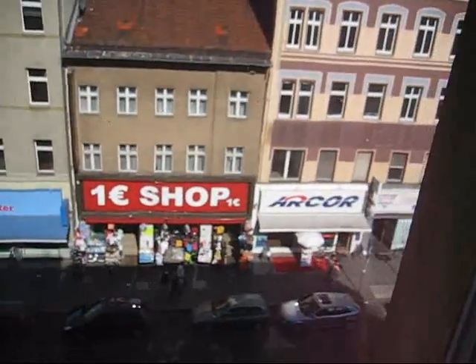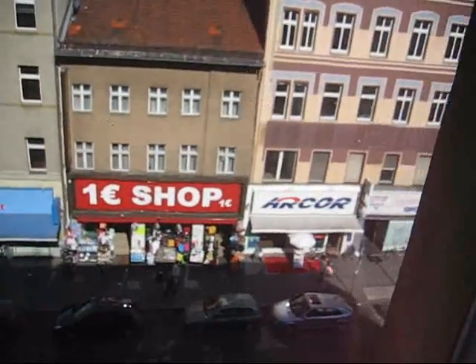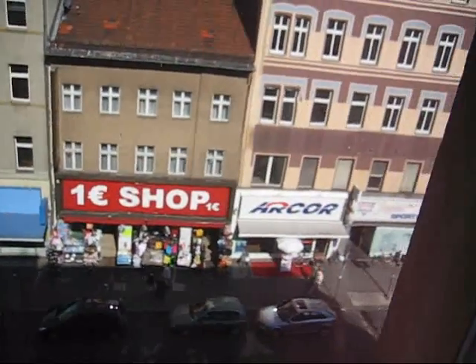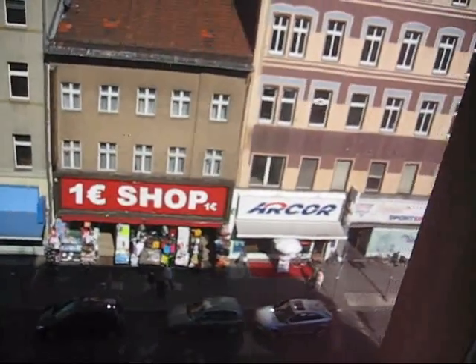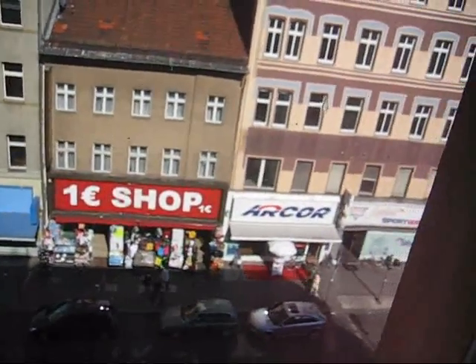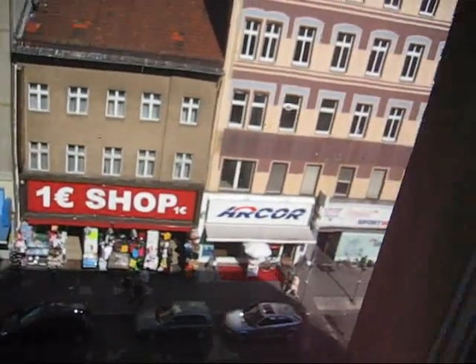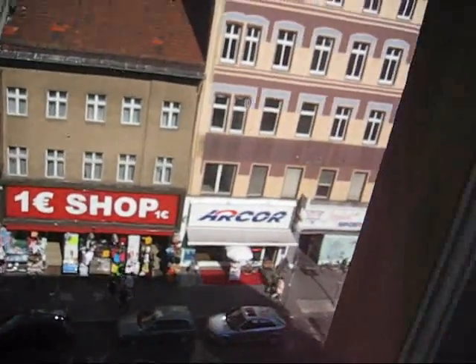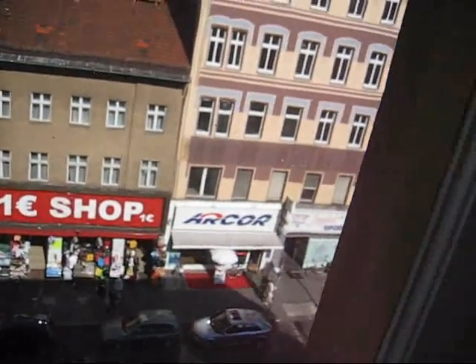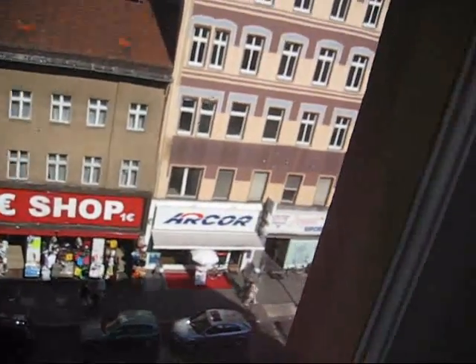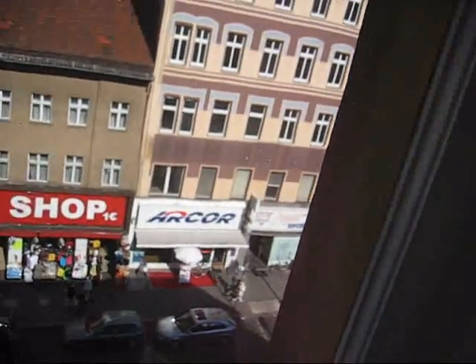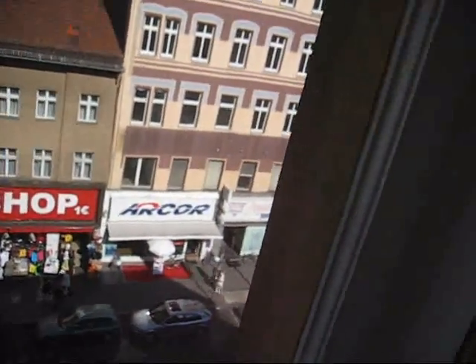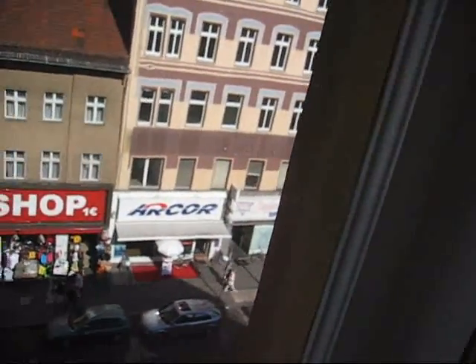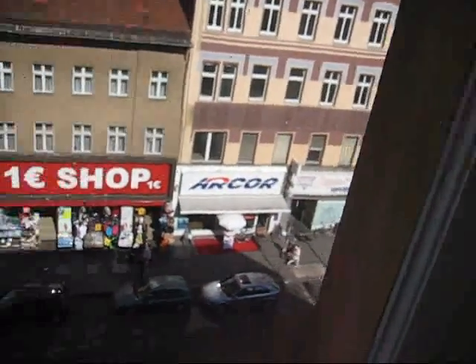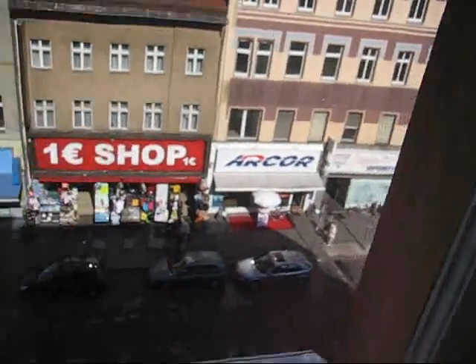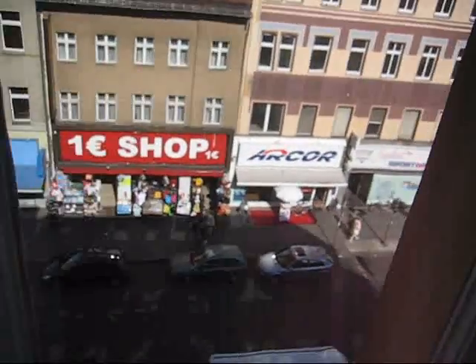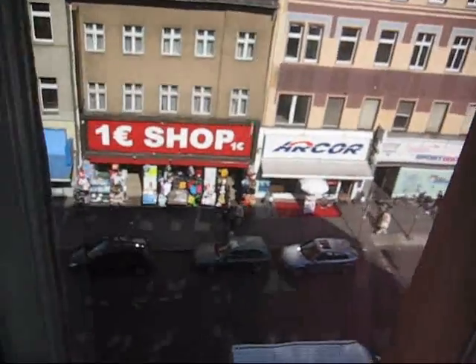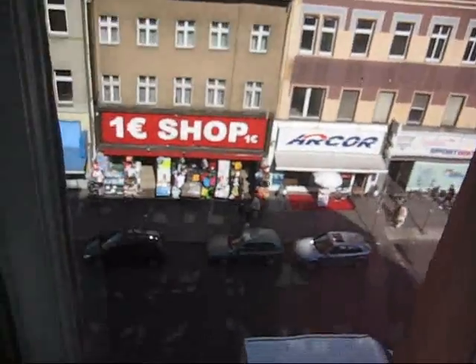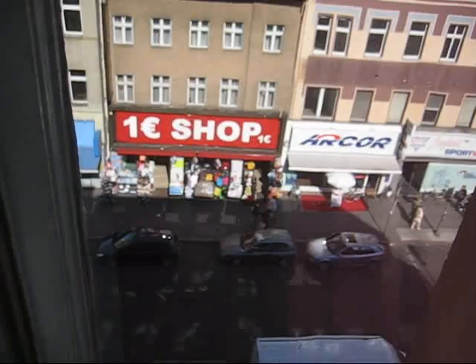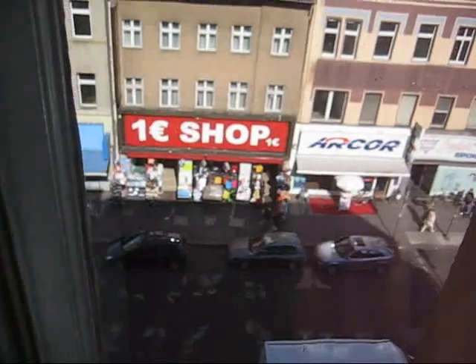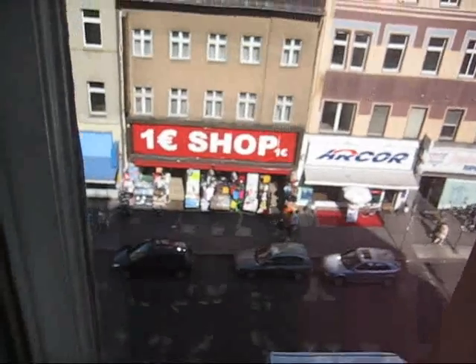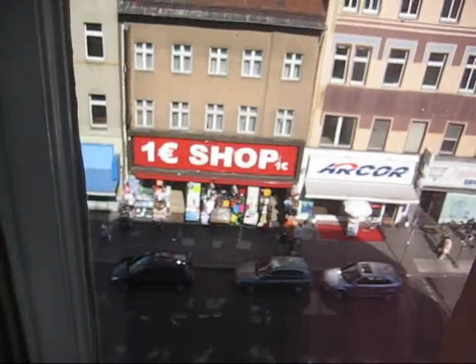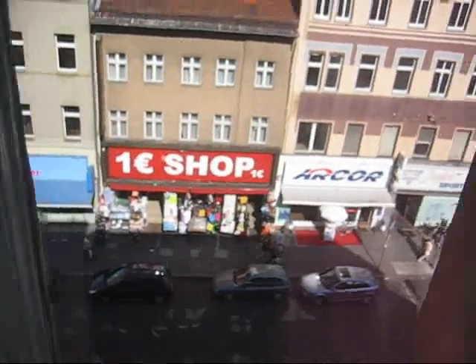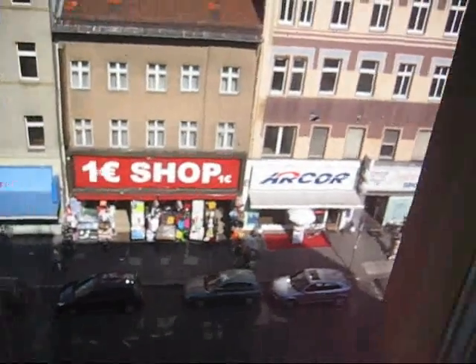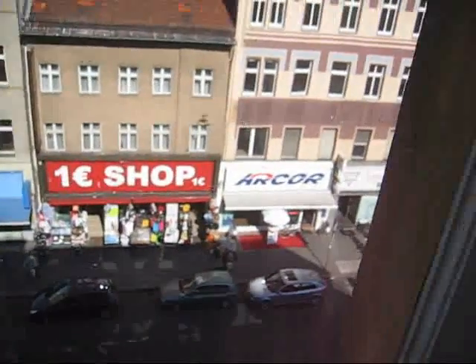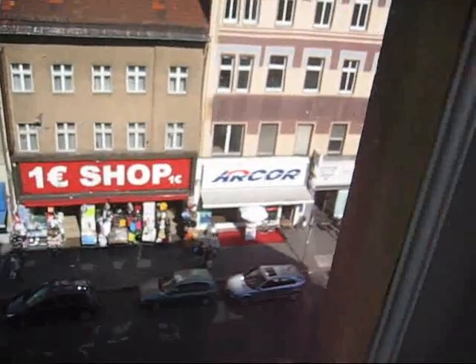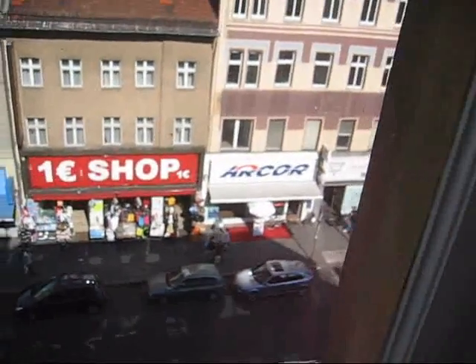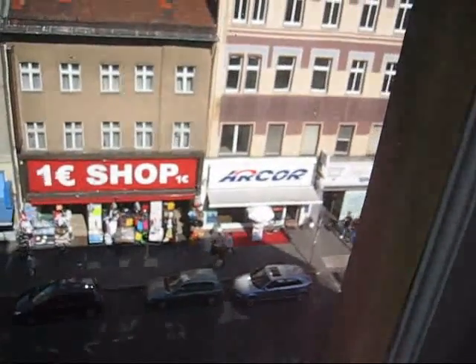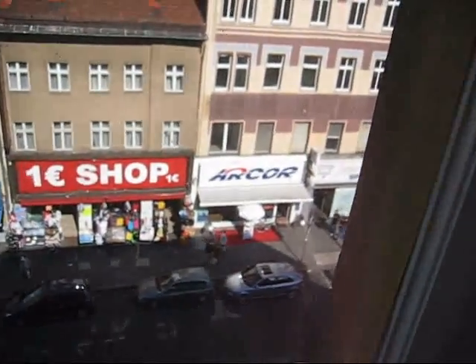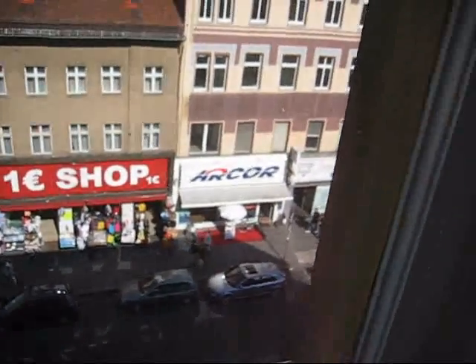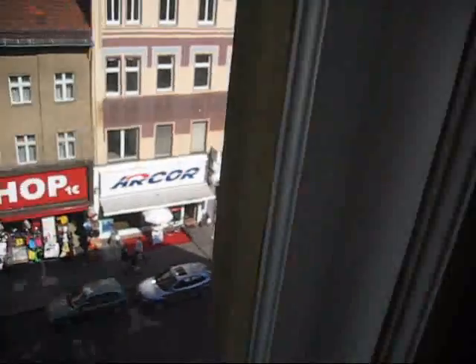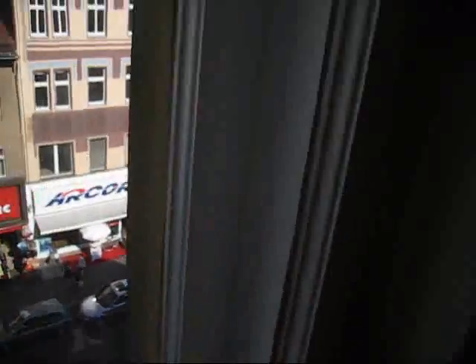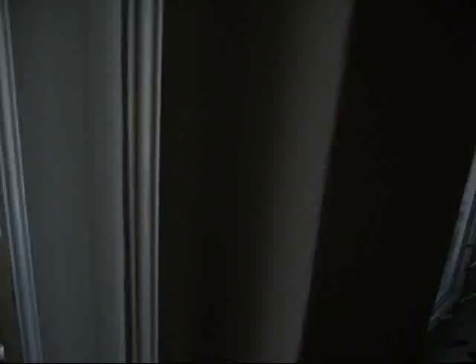Cheap stores, internet, and the main street — but it's pretty quiet up here.